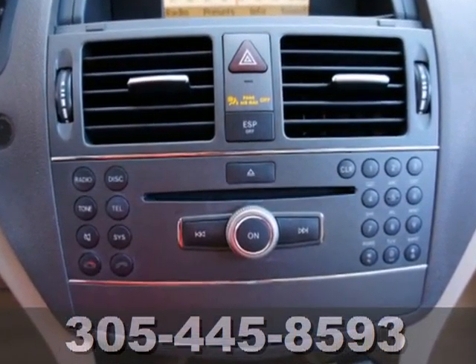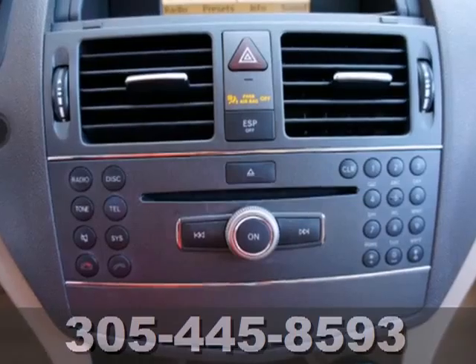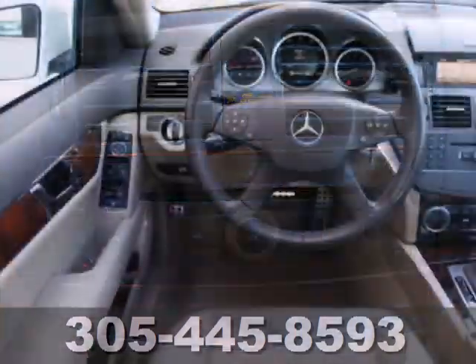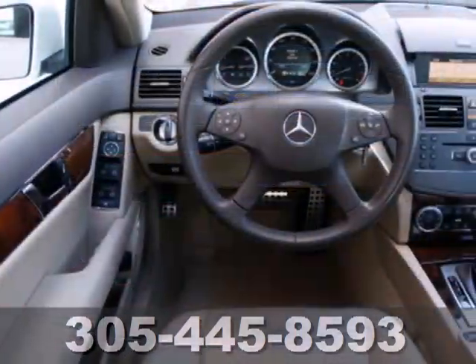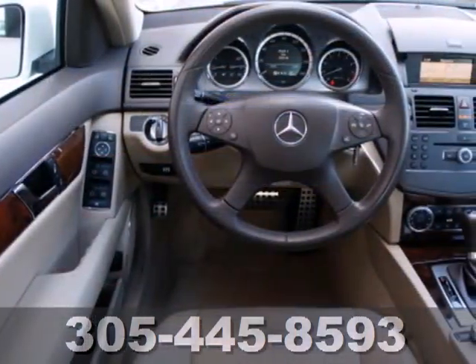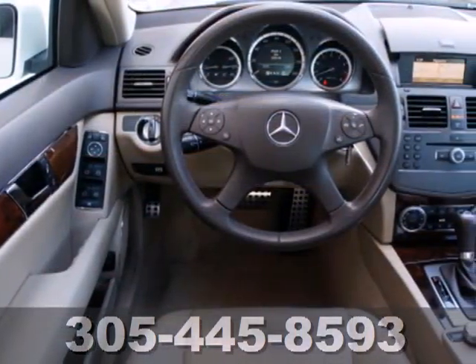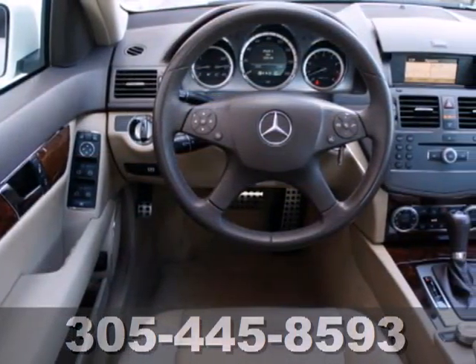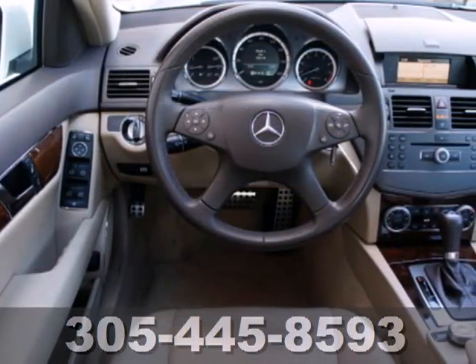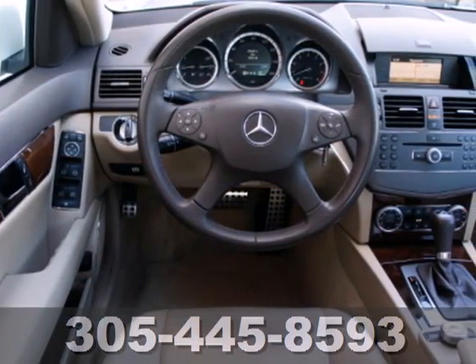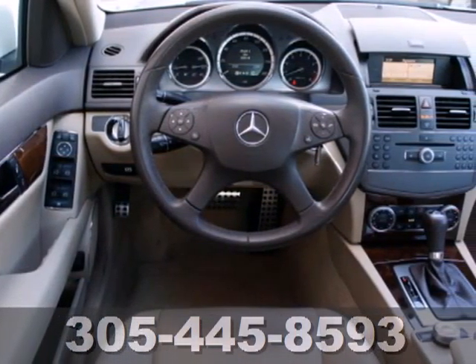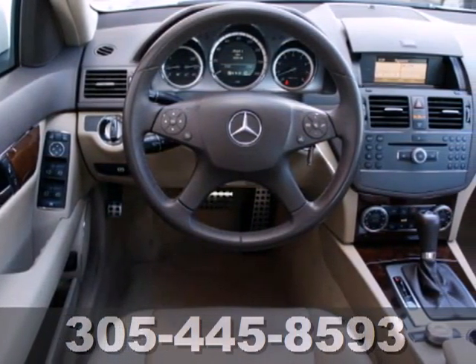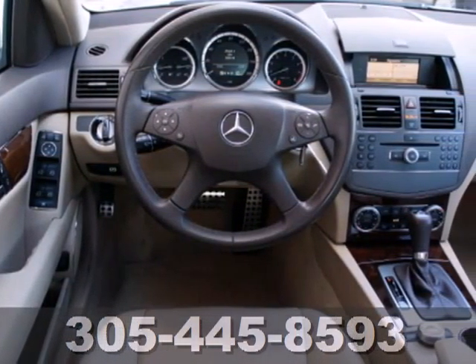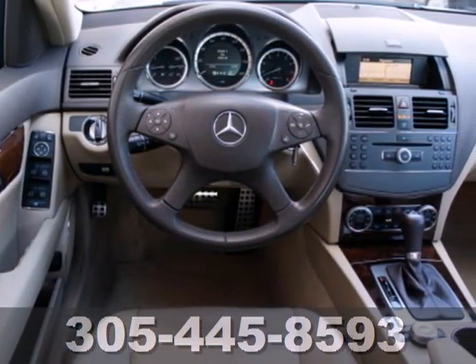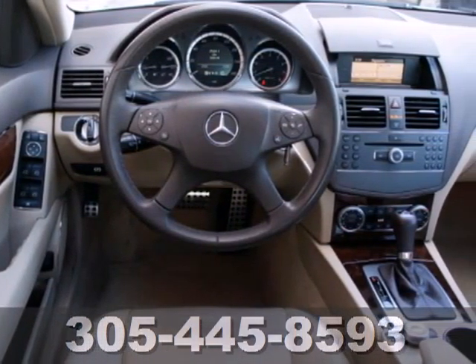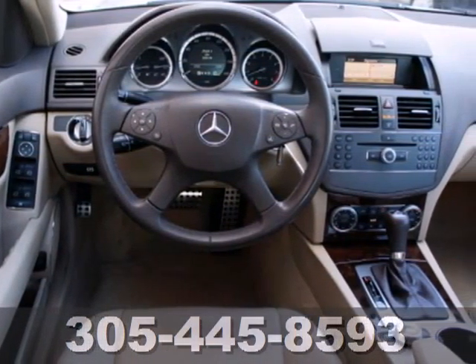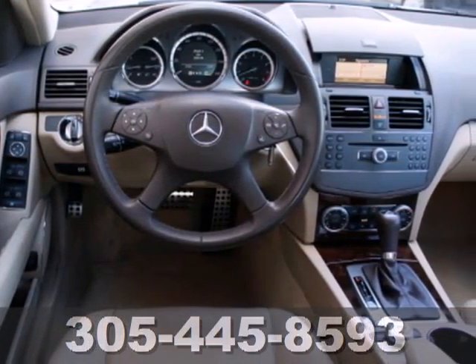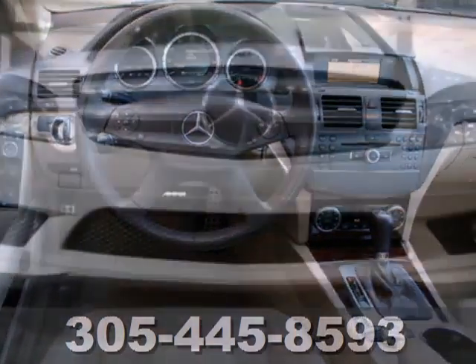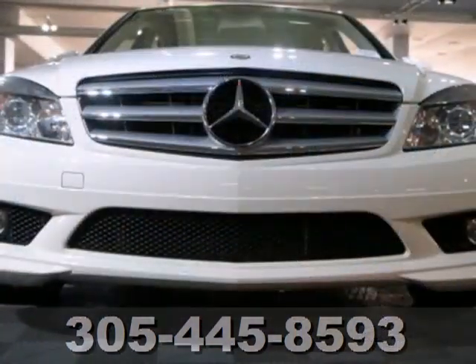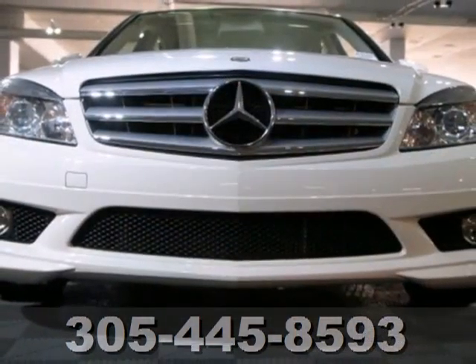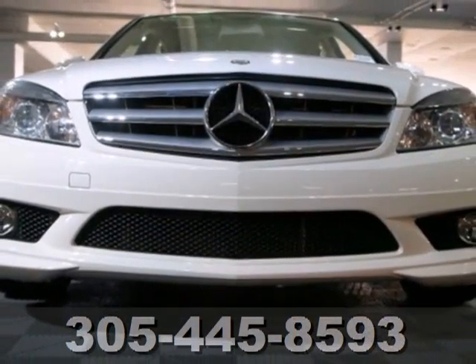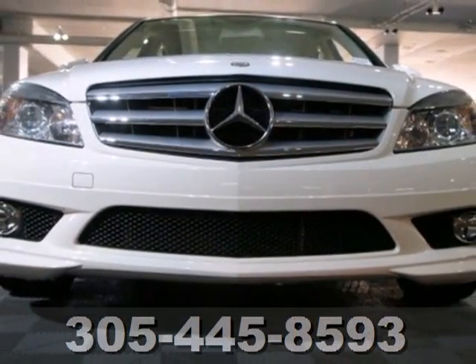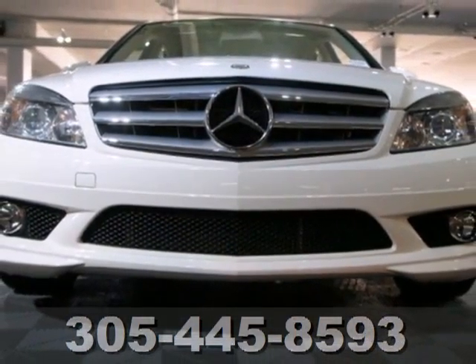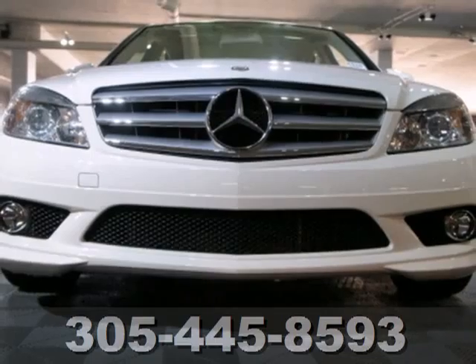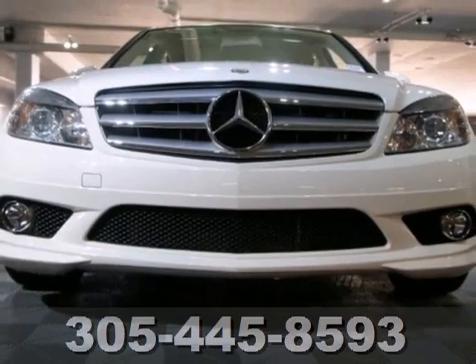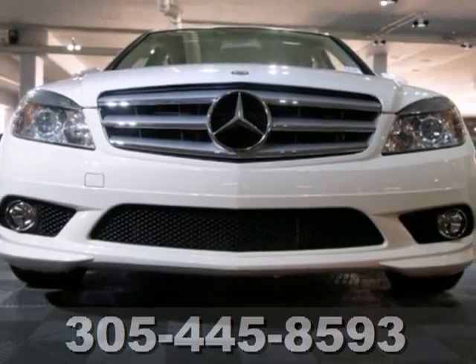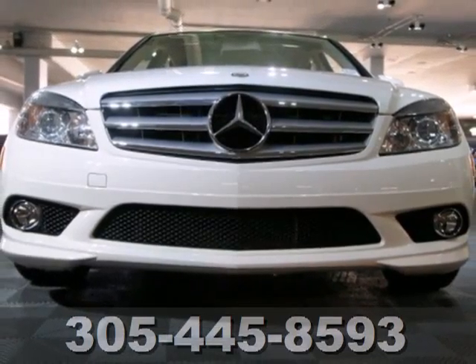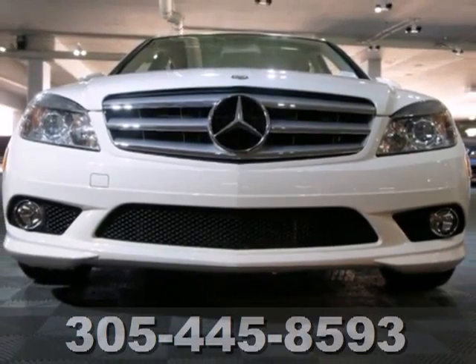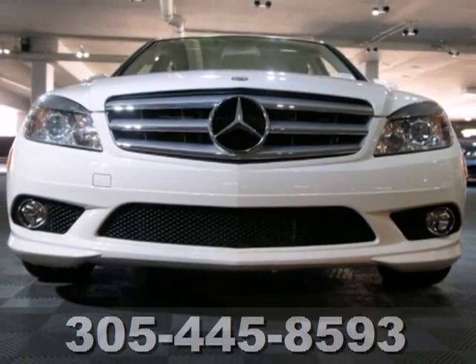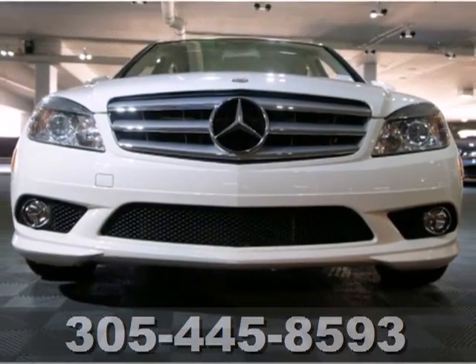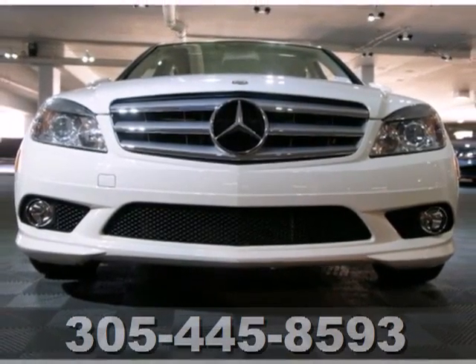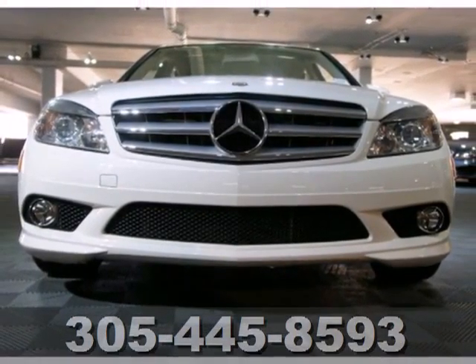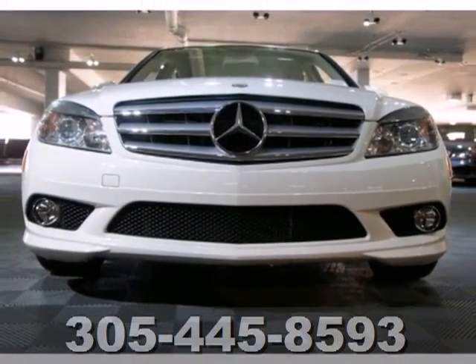The Mercedes C-Class represents the pinnacle of technology, performance, and luxury, second to none. Come see it for yourself today.